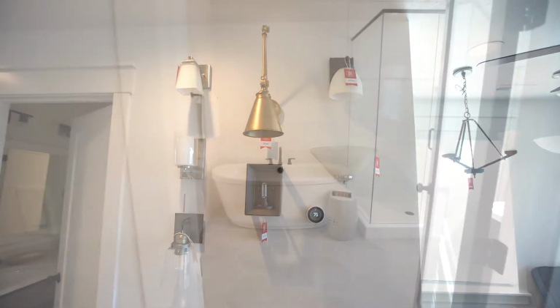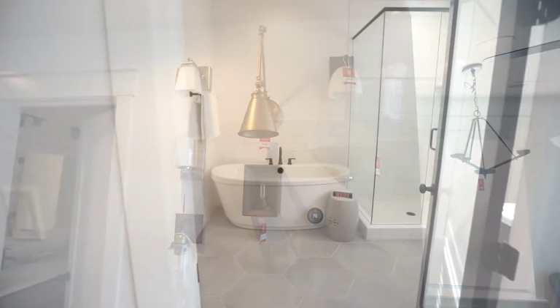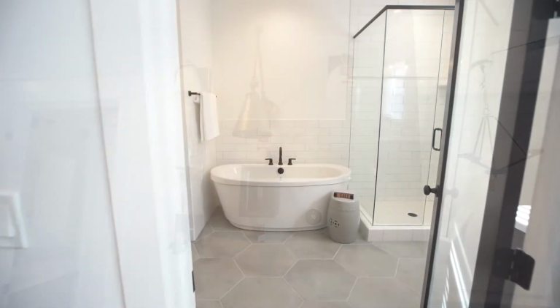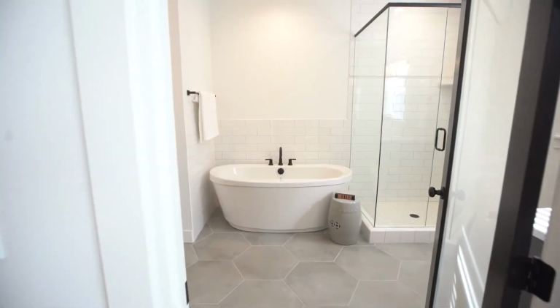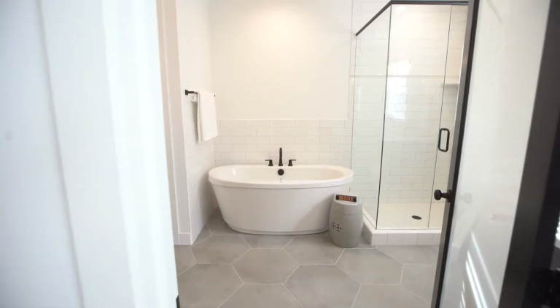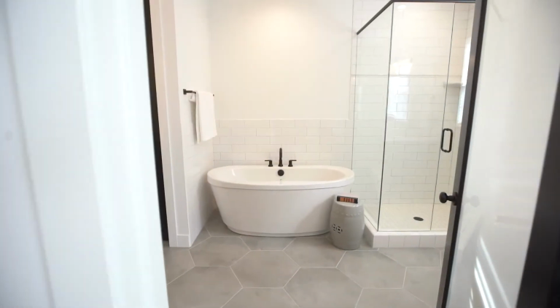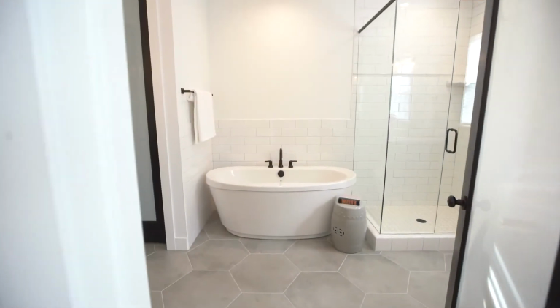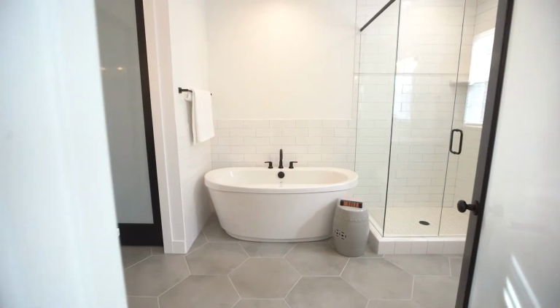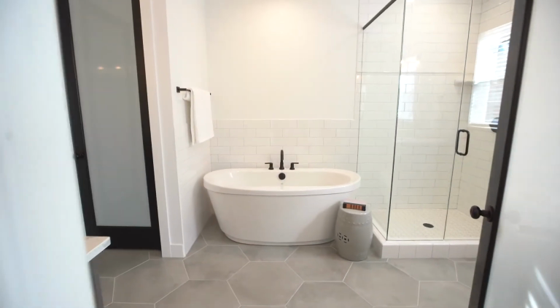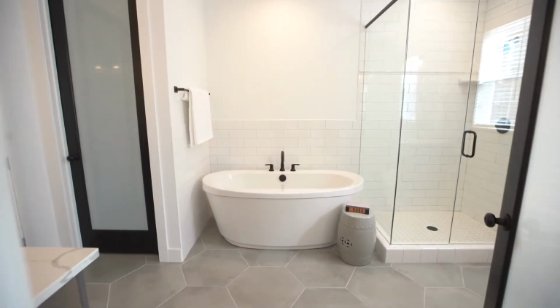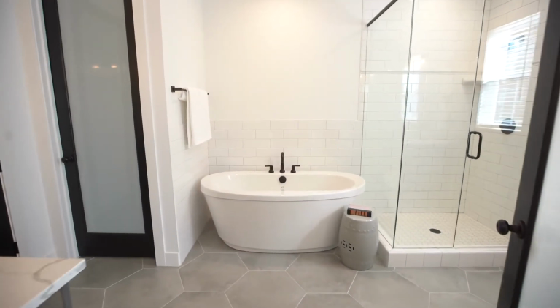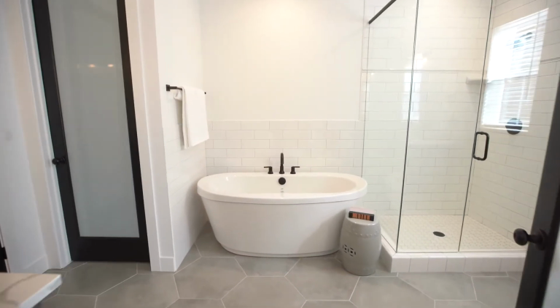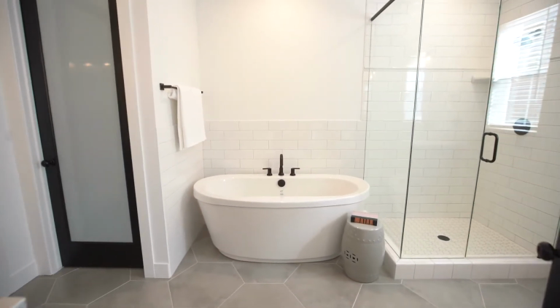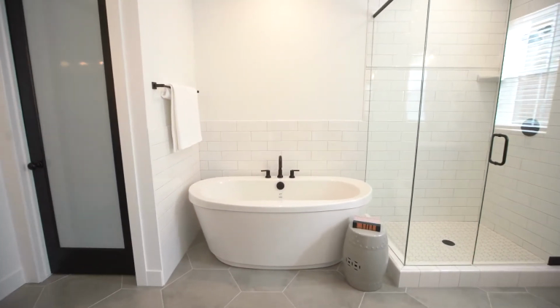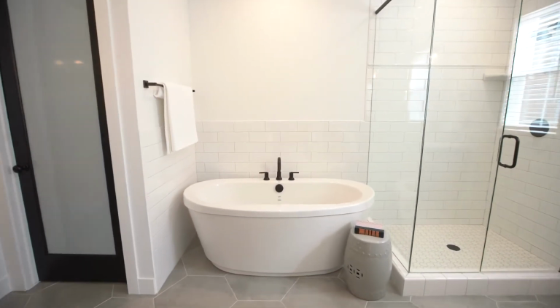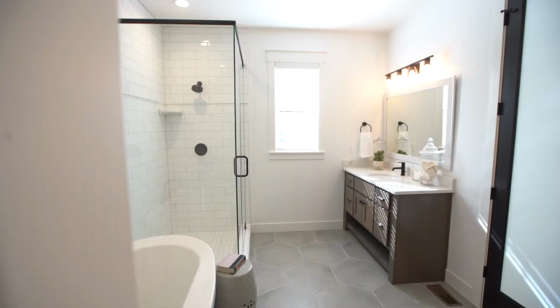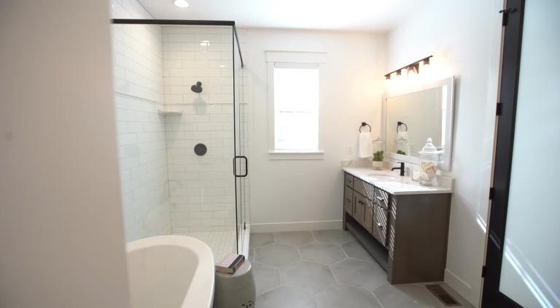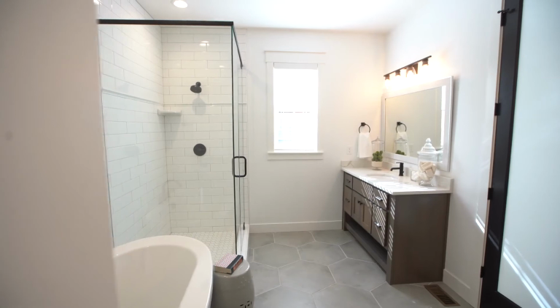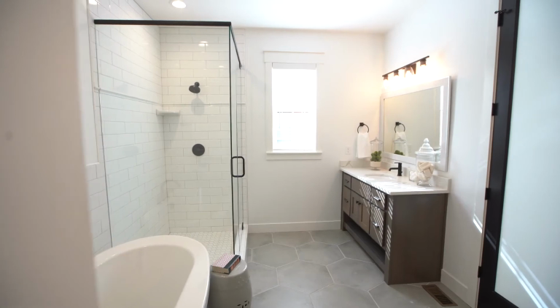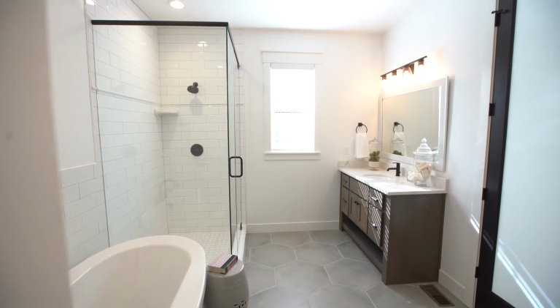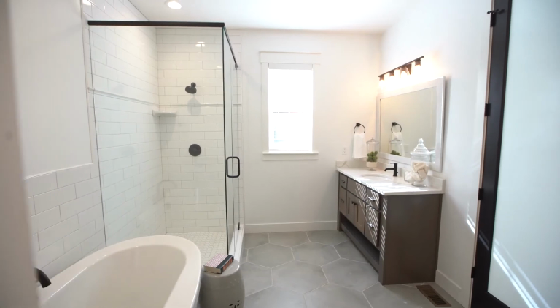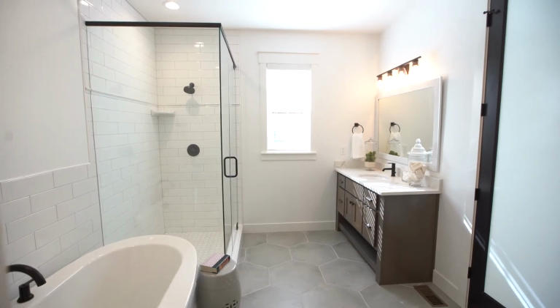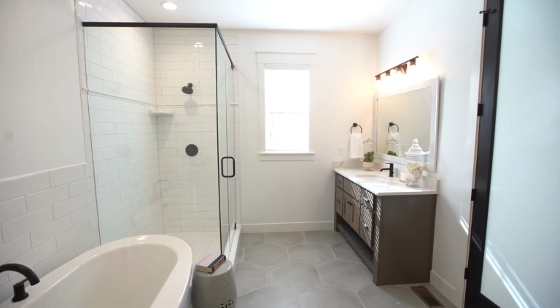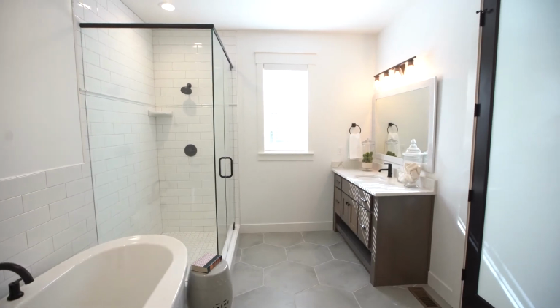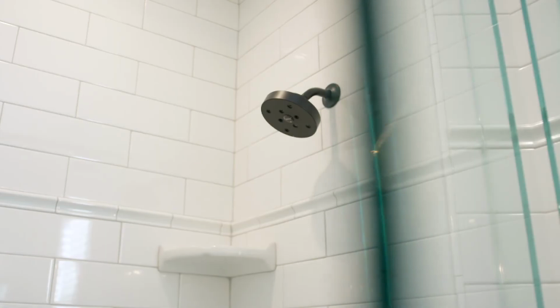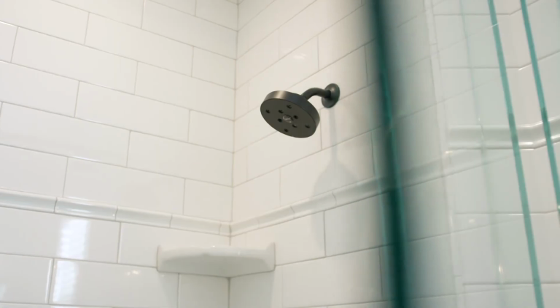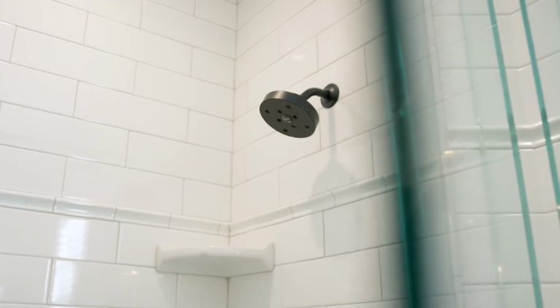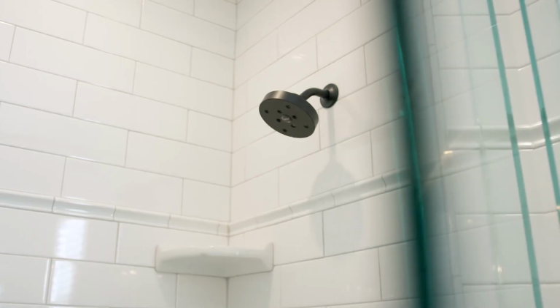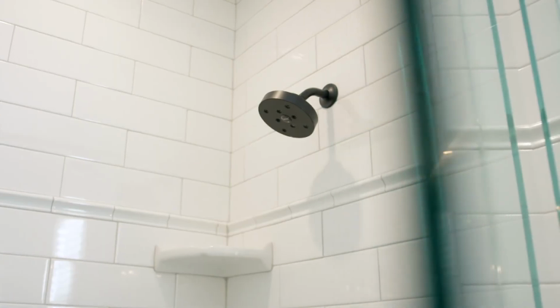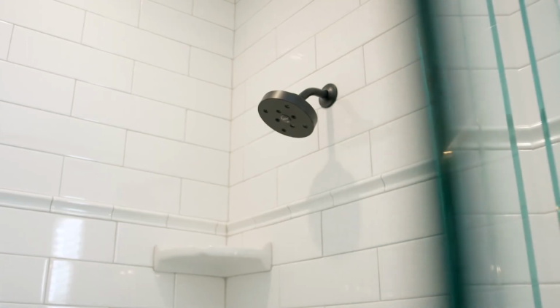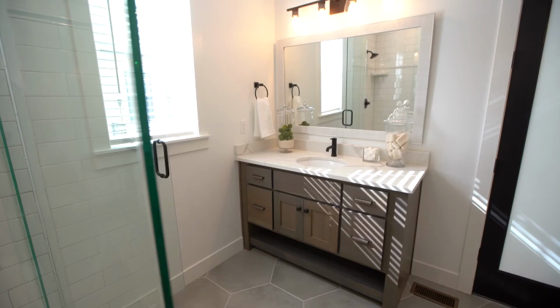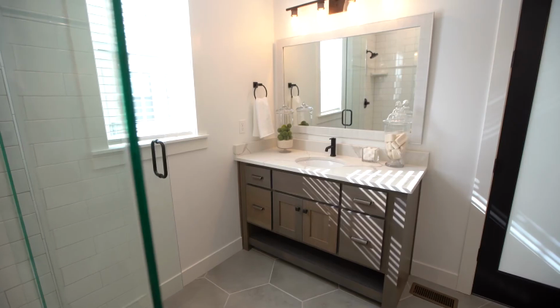Finally in the master bathroom you can see our freestanding tub, European shower surround, and beautiful tile finishes and cabinetry.